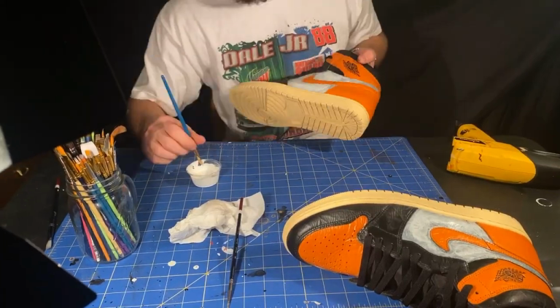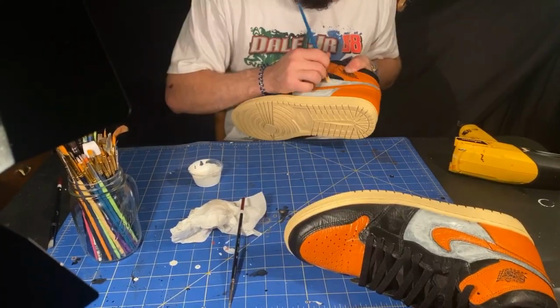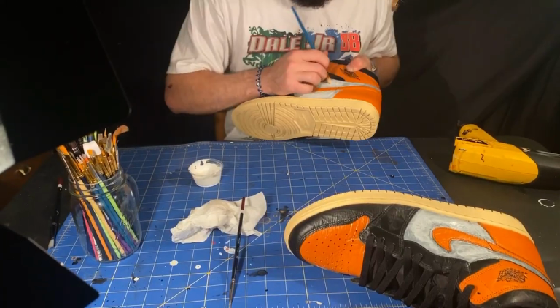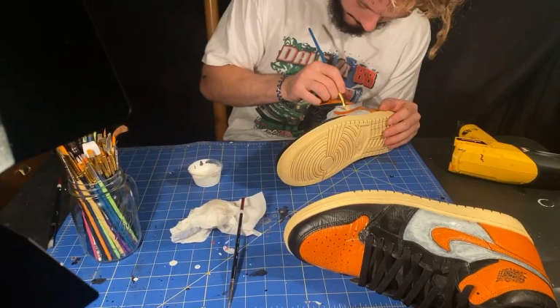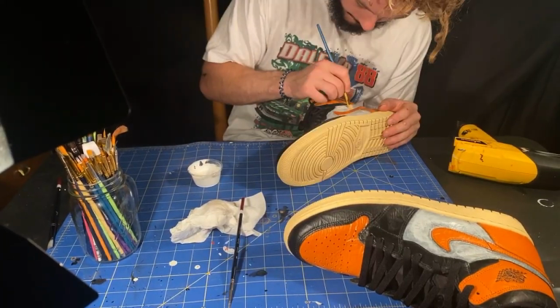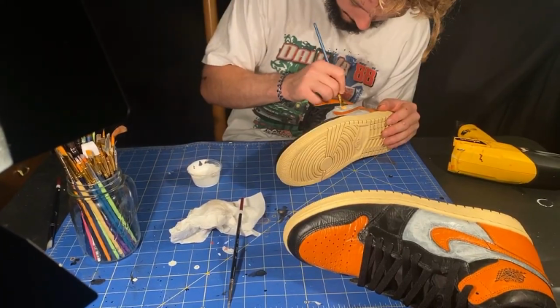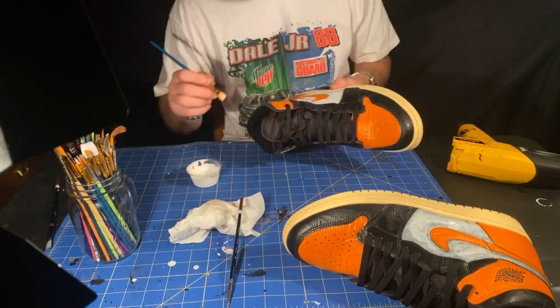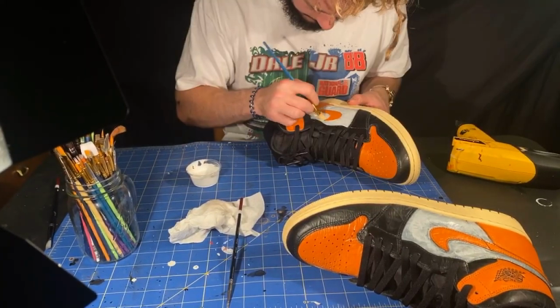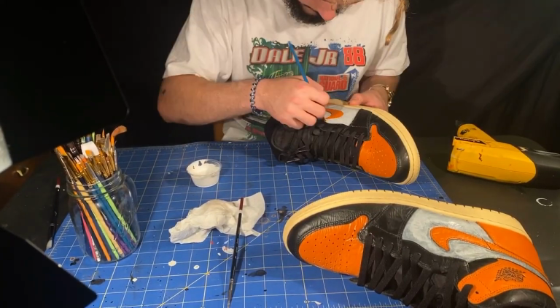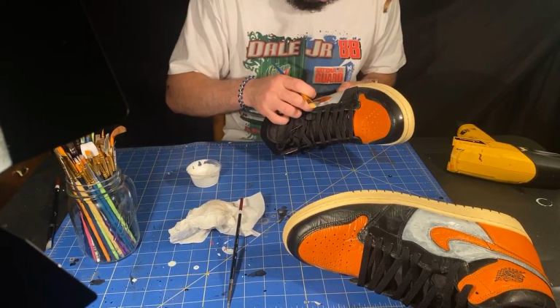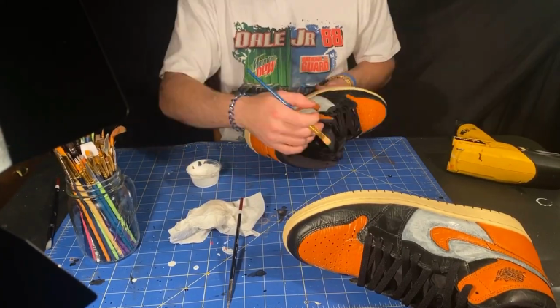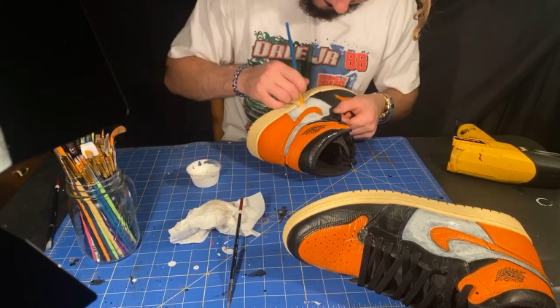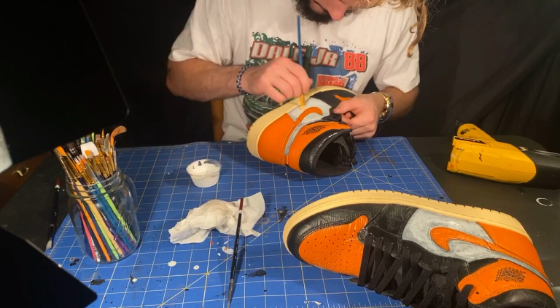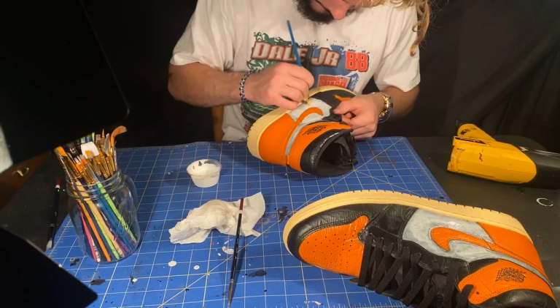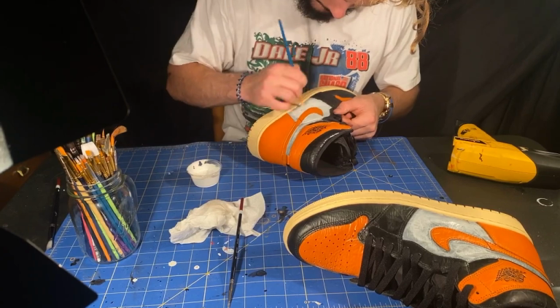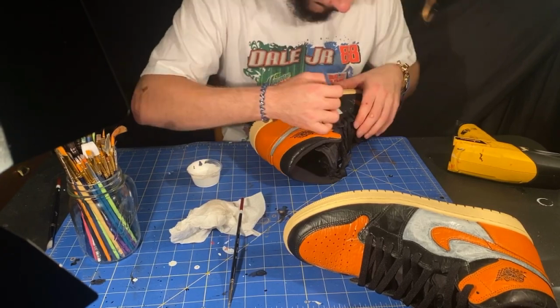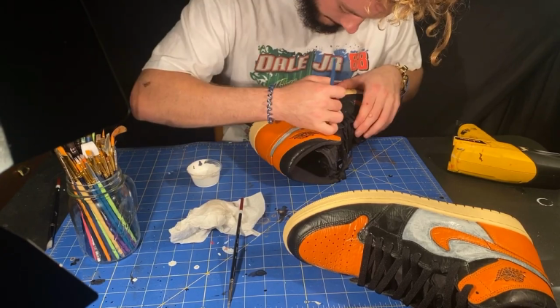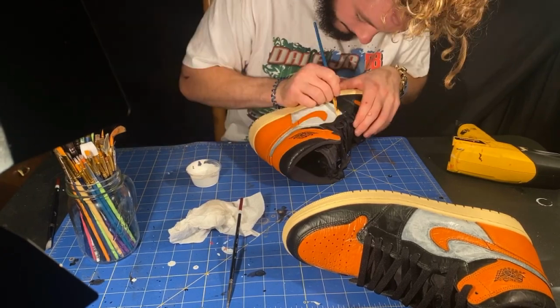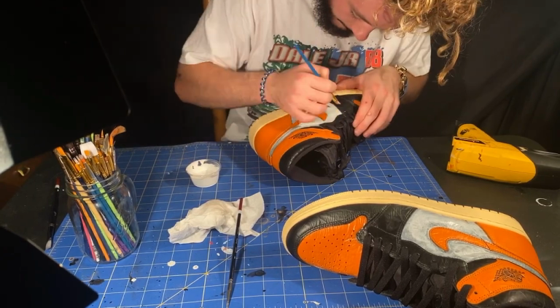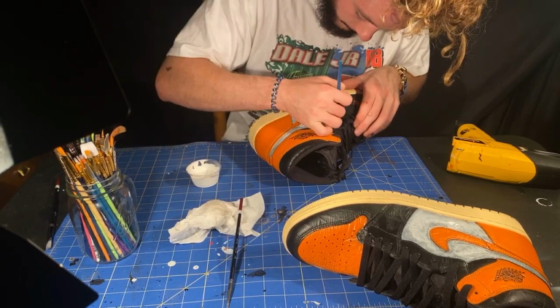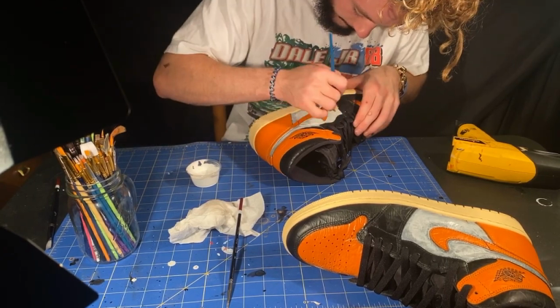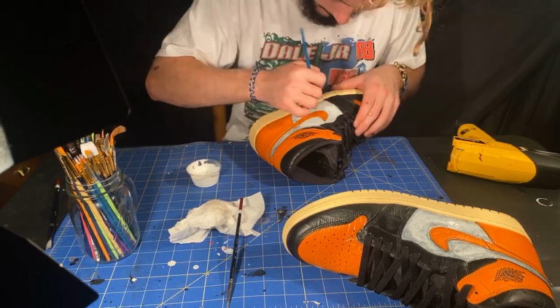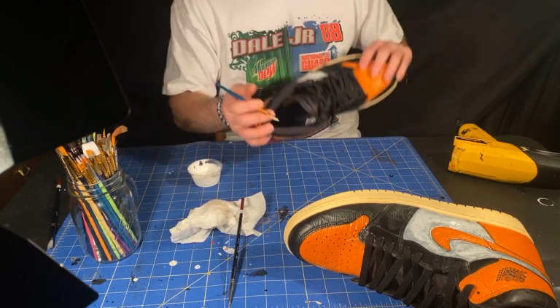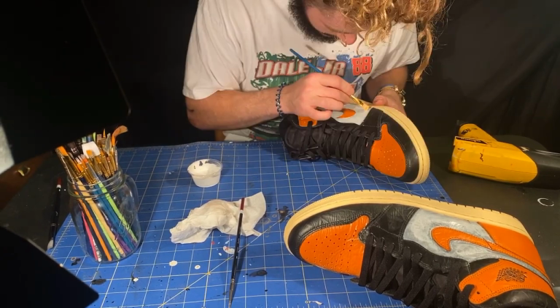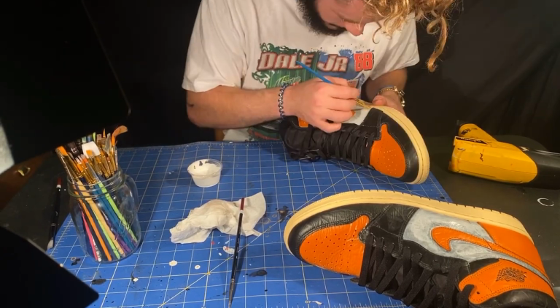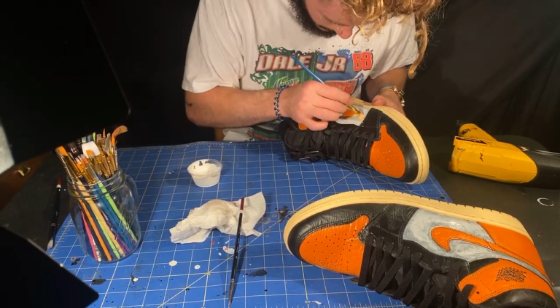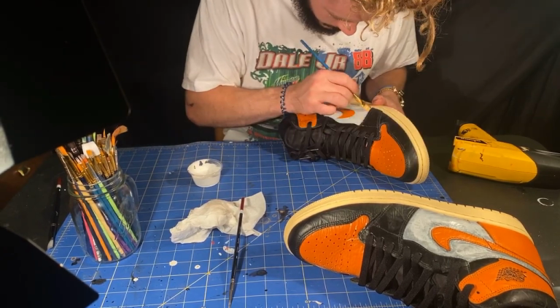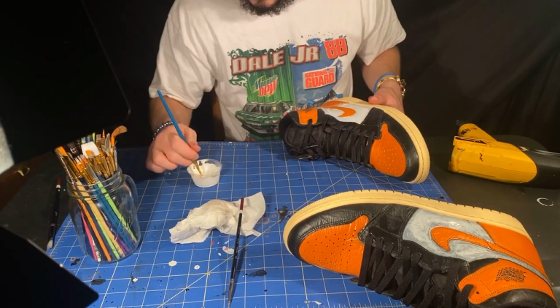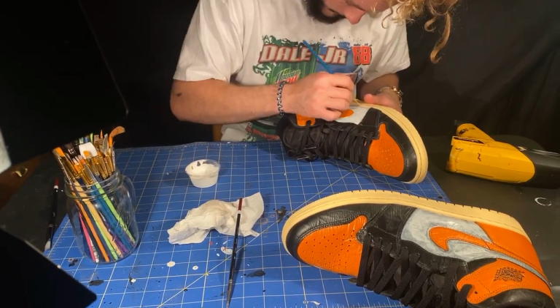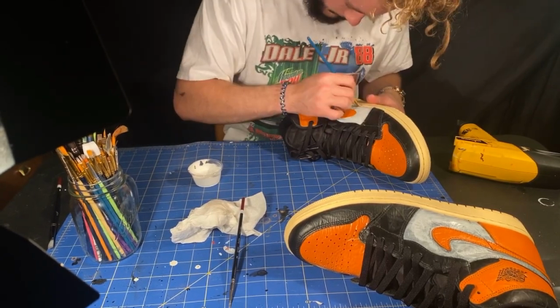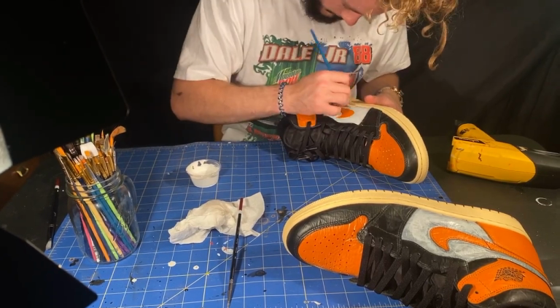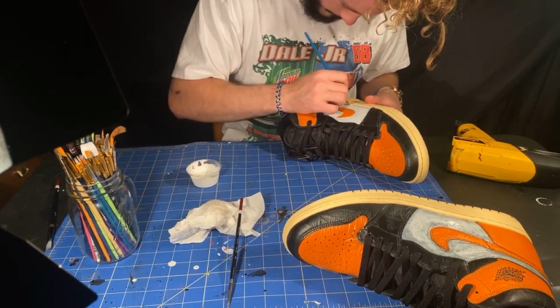When going from a dark color to a light color, you want to apply several thin coats so that you get that full vibrance of the color you're looking for.